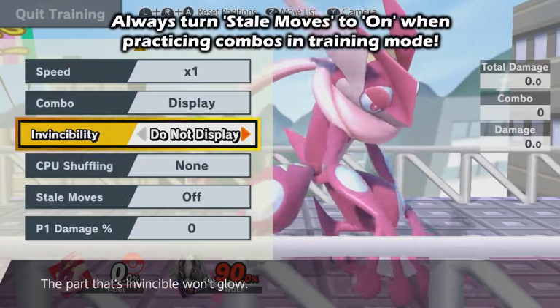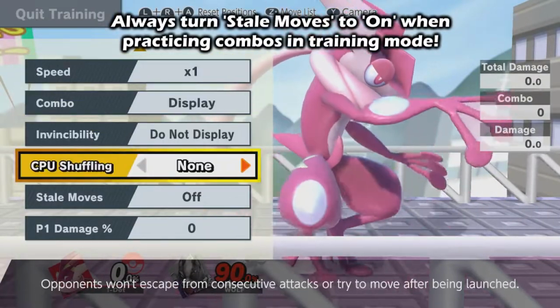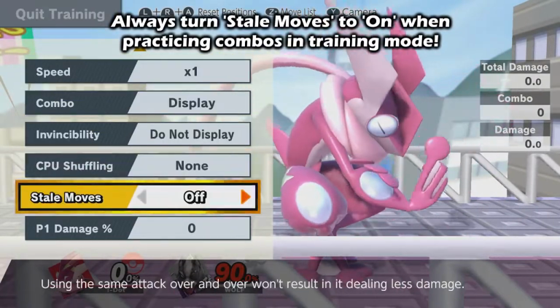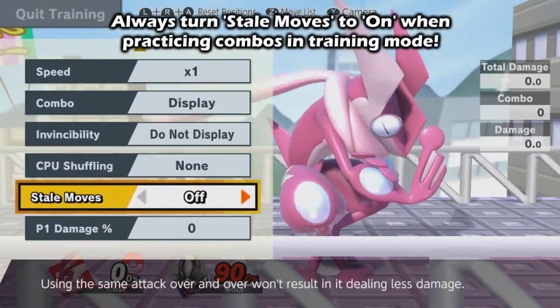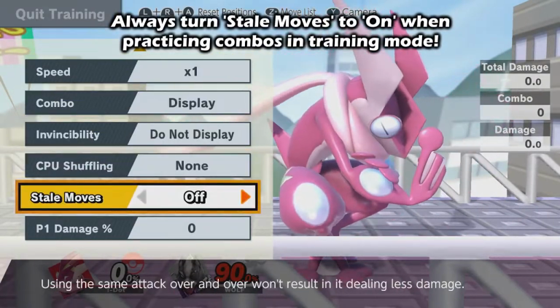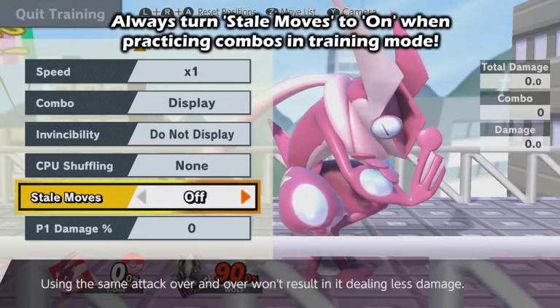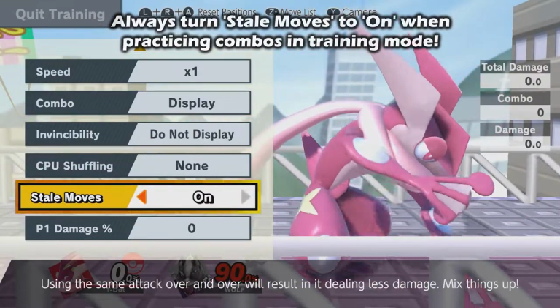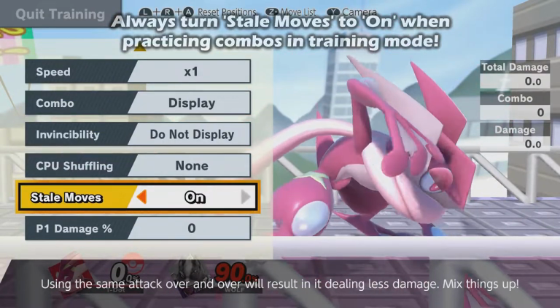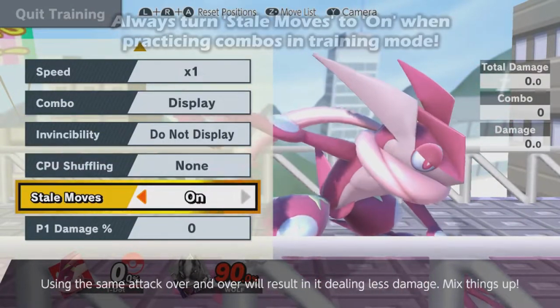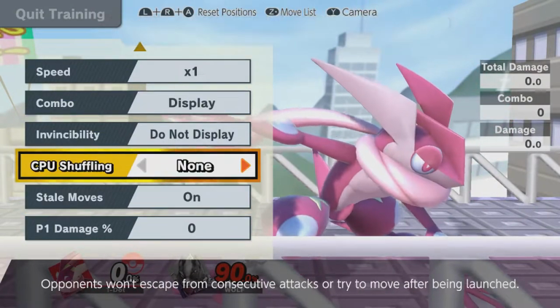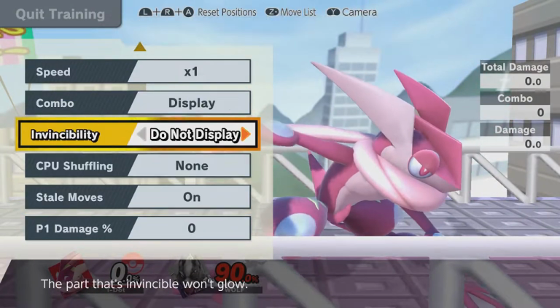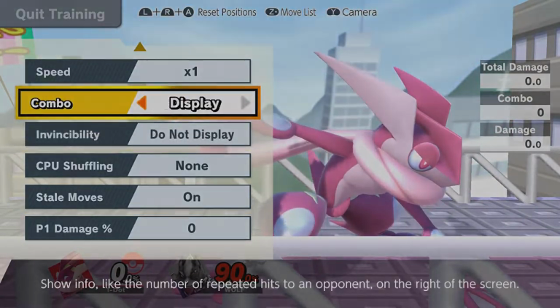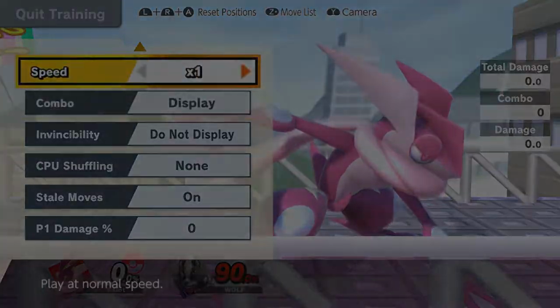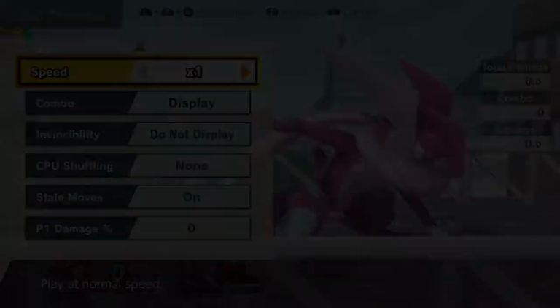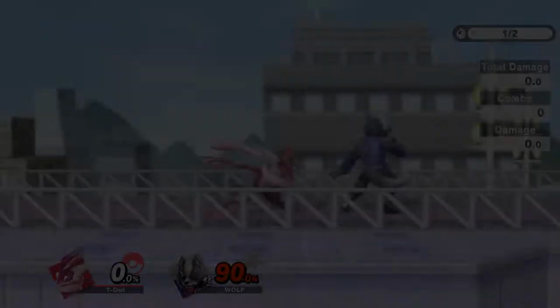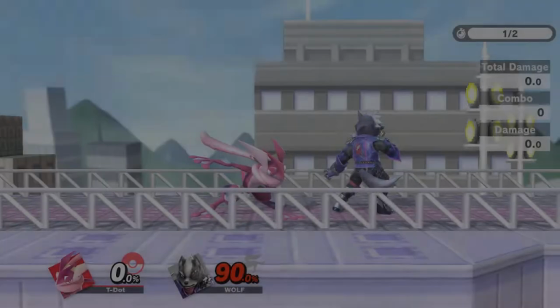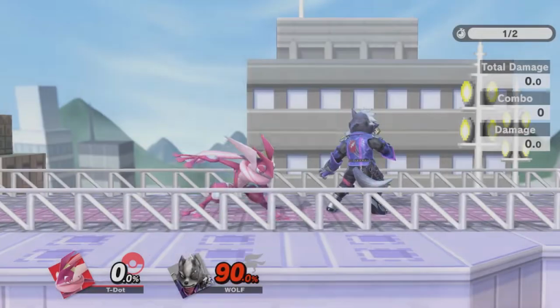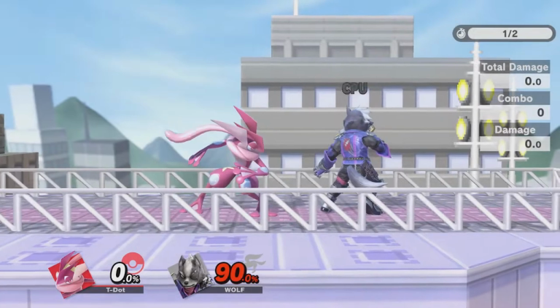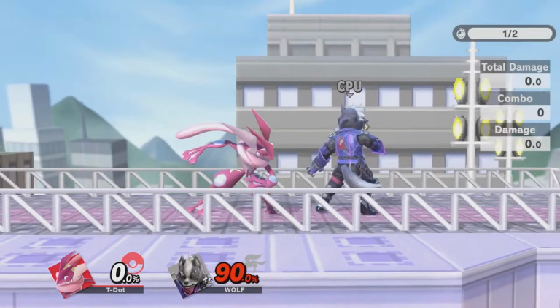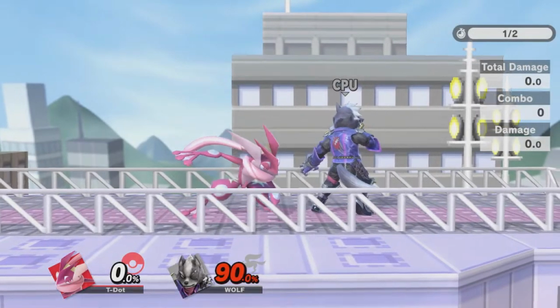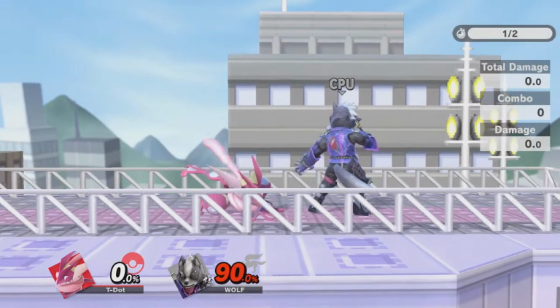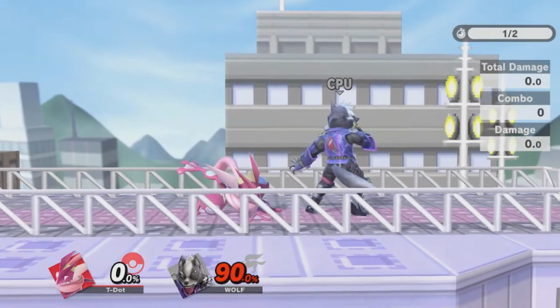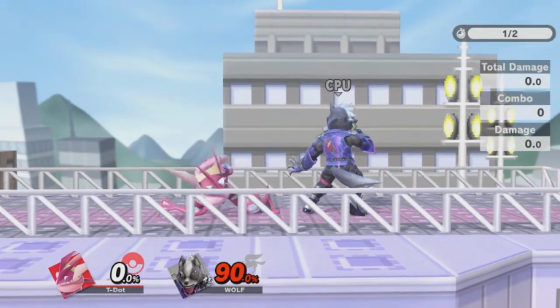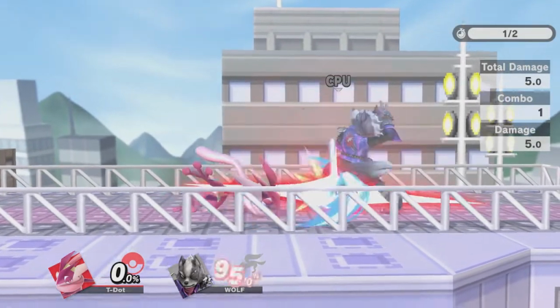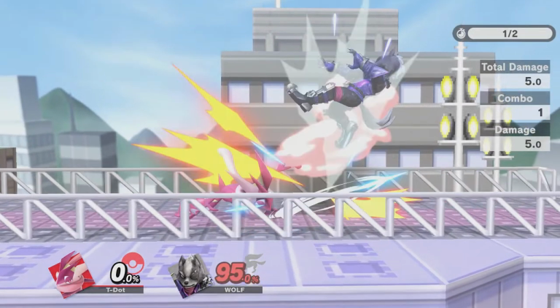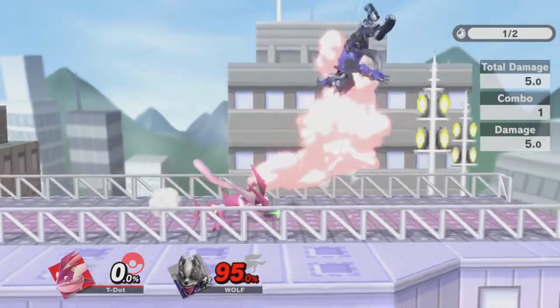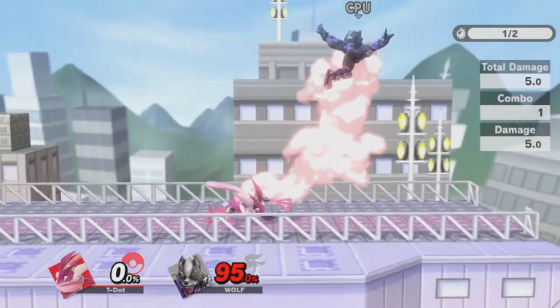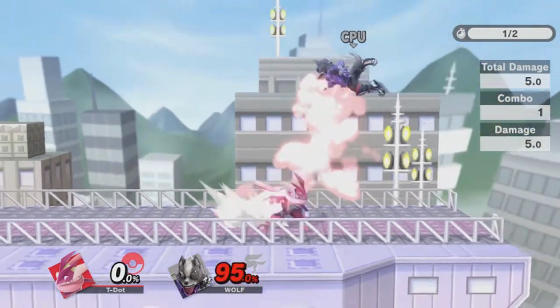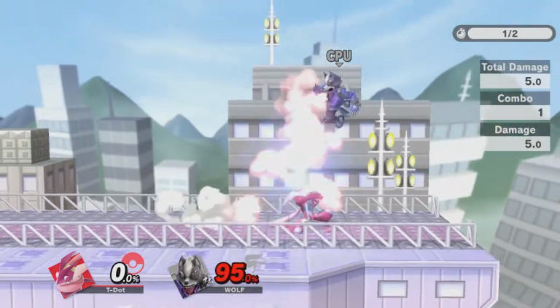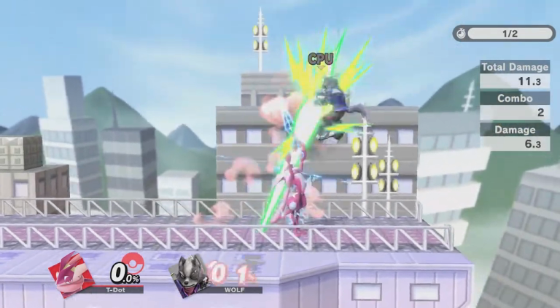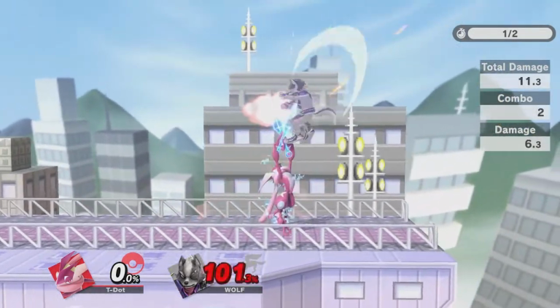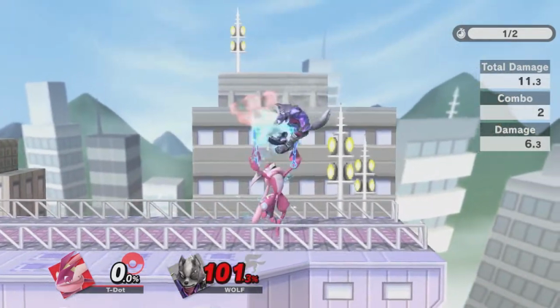So this confirm isn't actually very difficult. The inputs are as follows: down tilt, dash forward, and up smash.